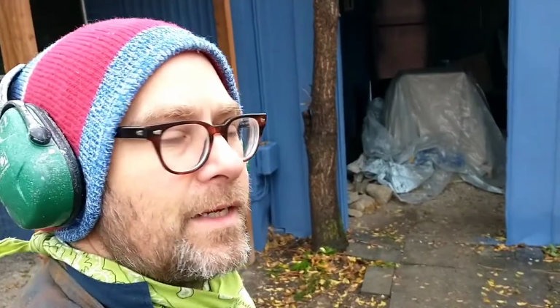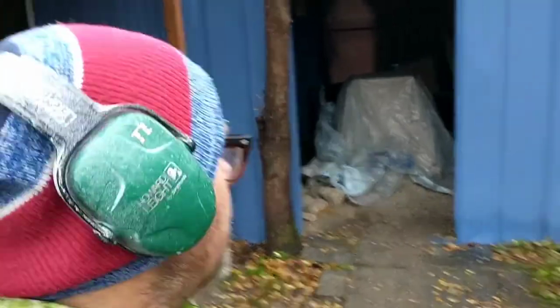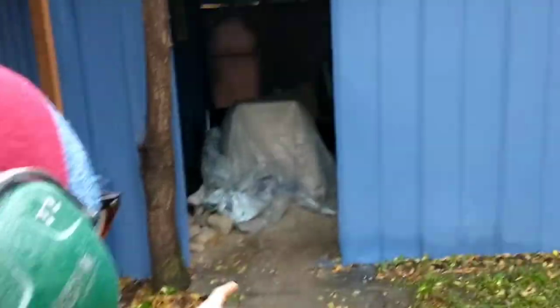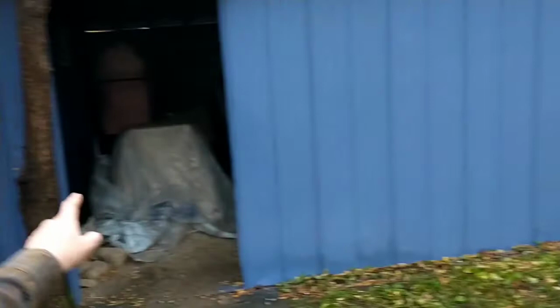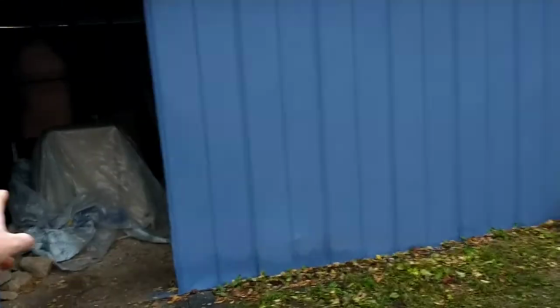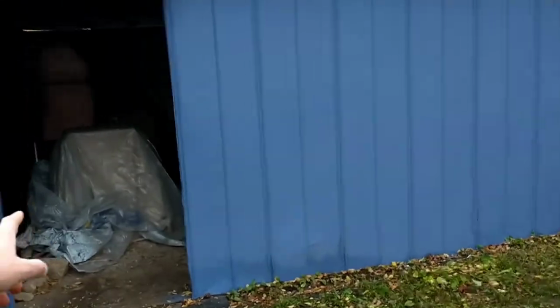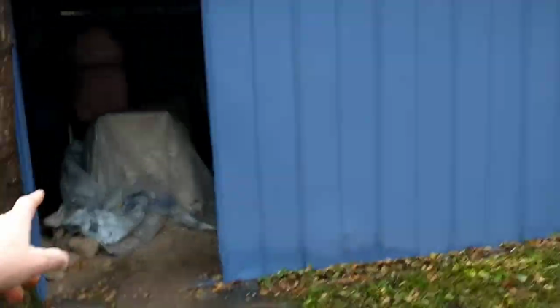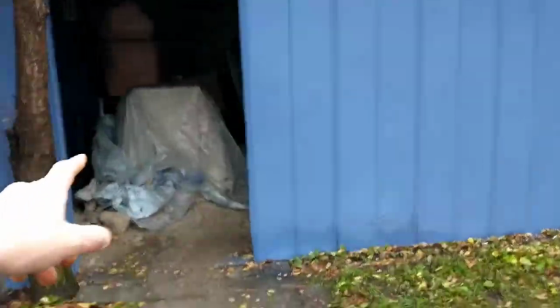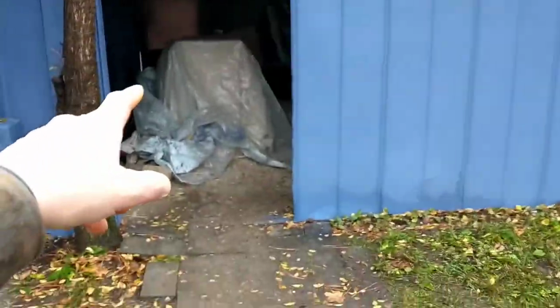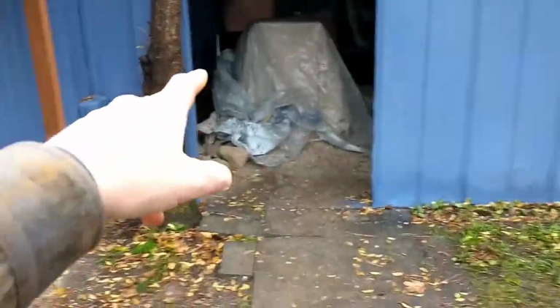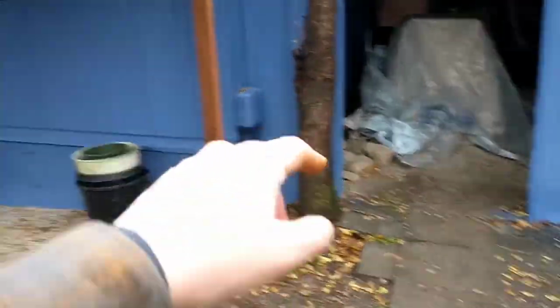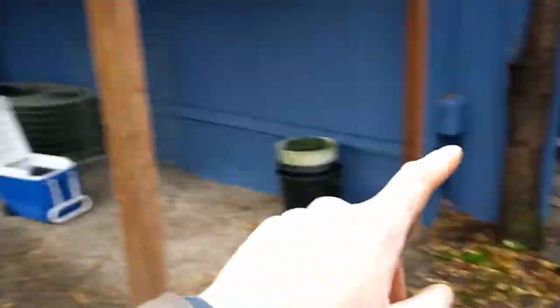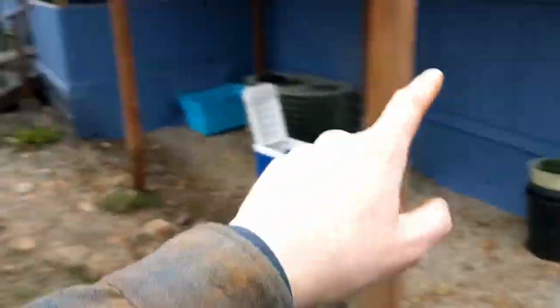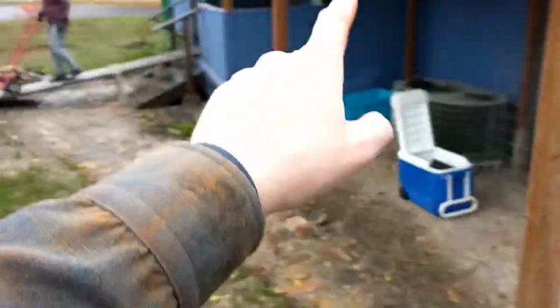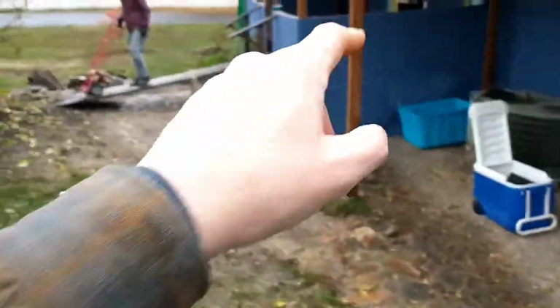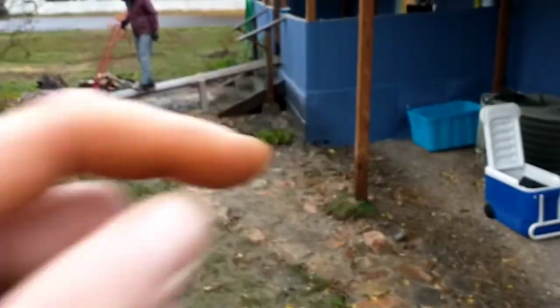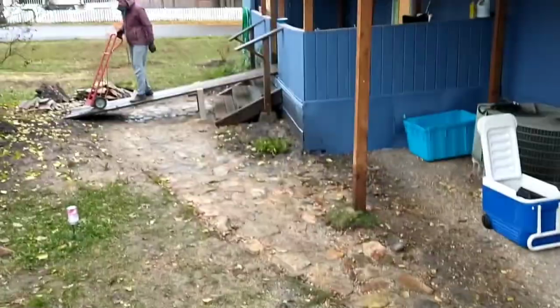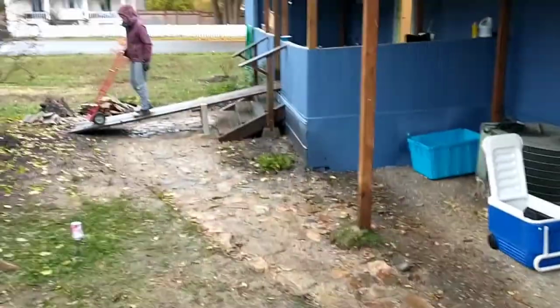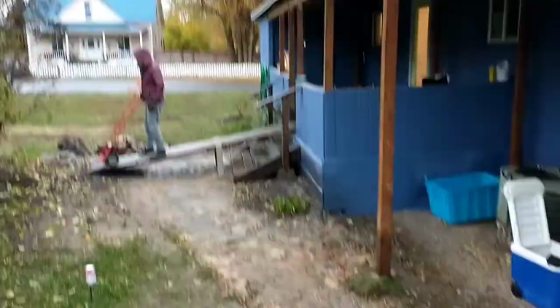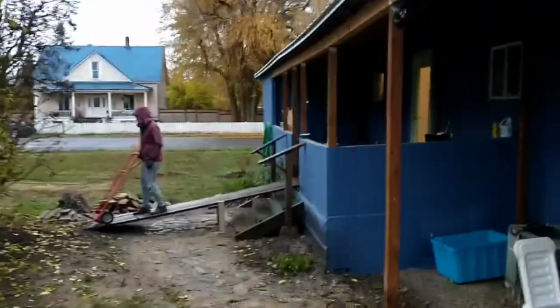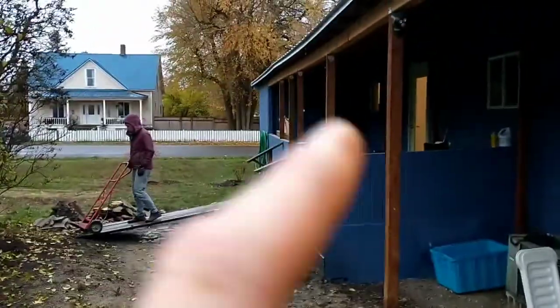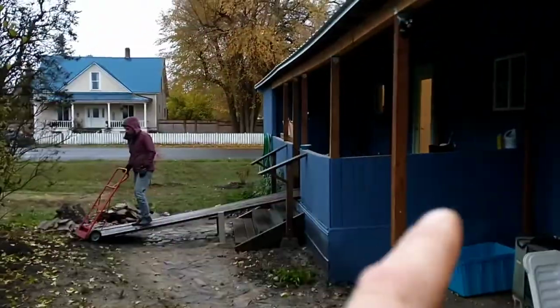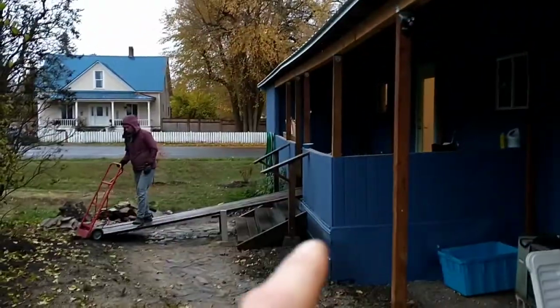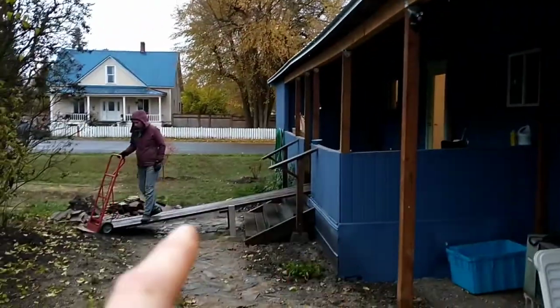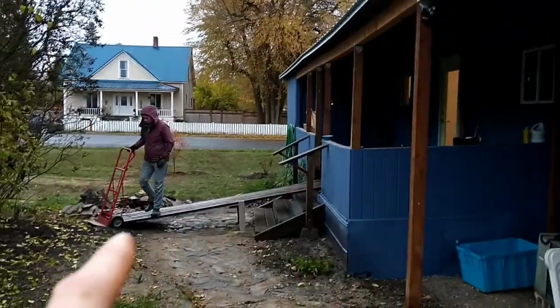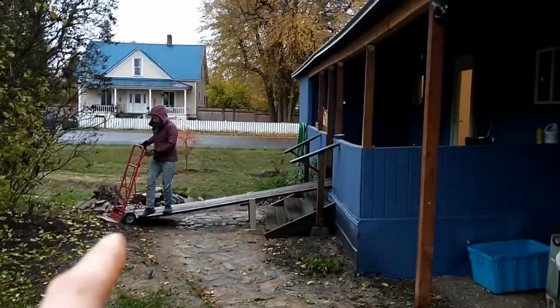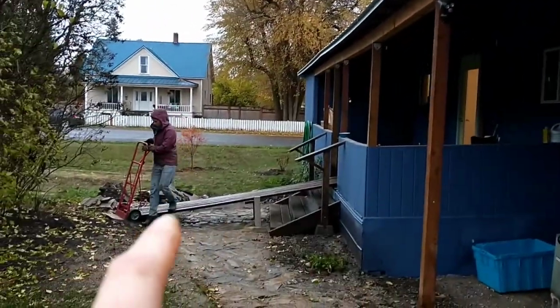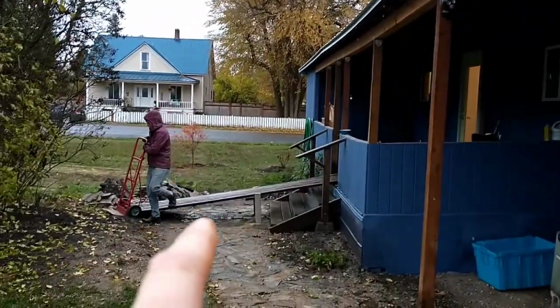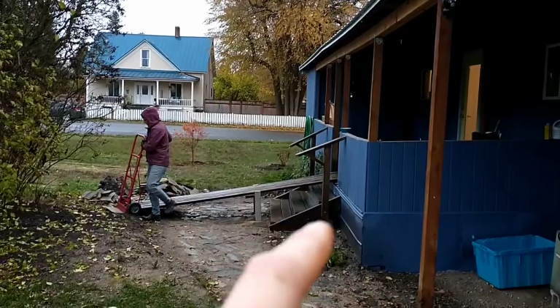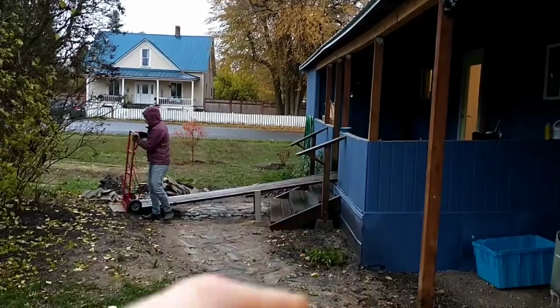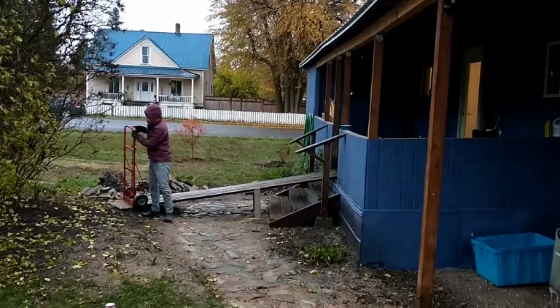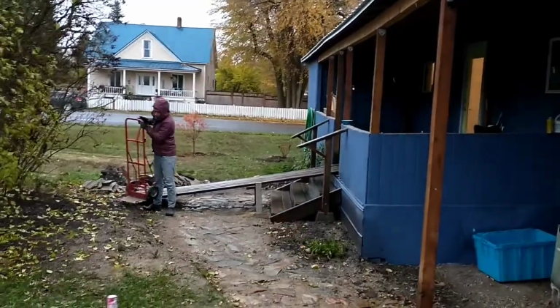Next, we need to get the washer and dryer out of the garage and into the house. To do that in the local spirit of DIY, we built a ramp.